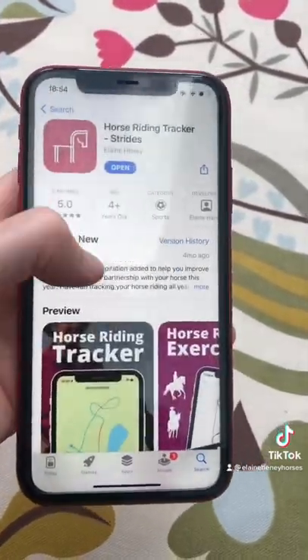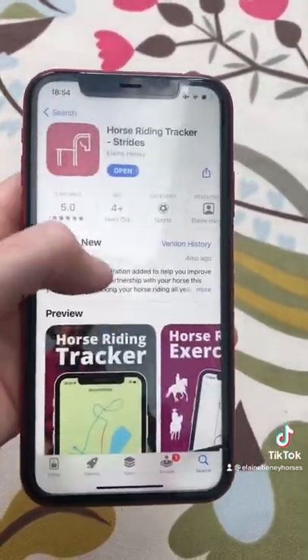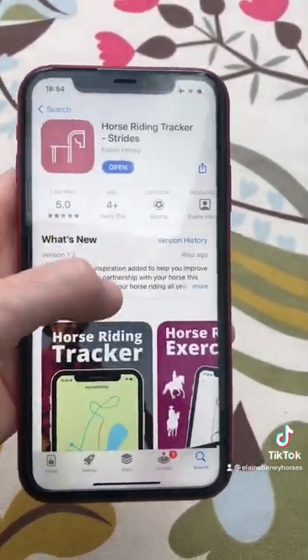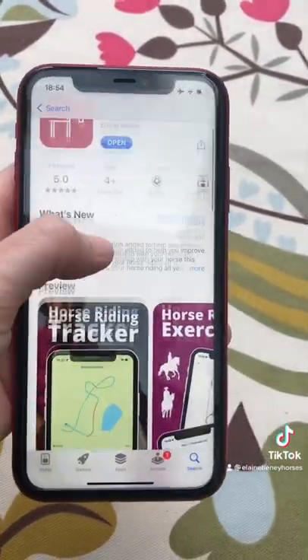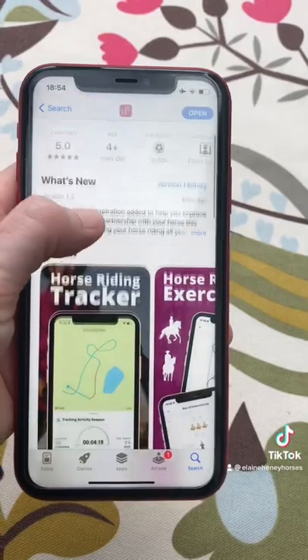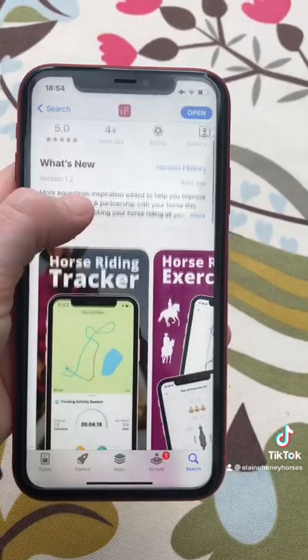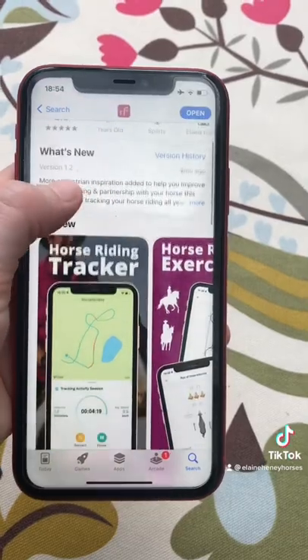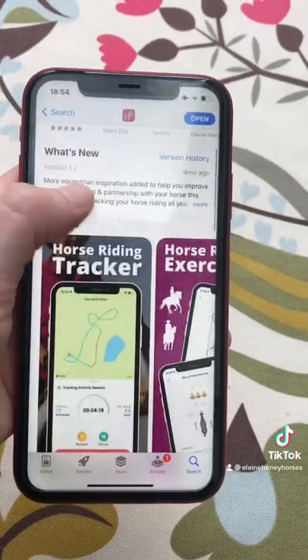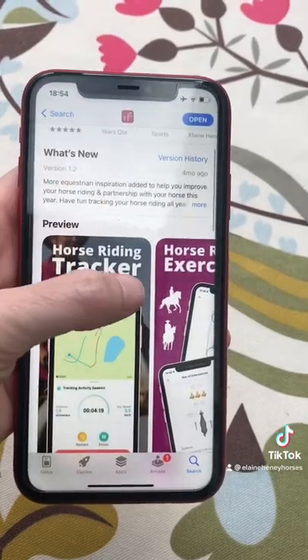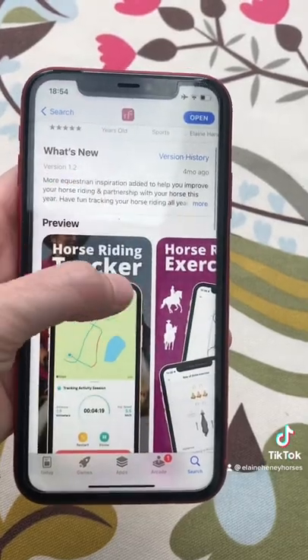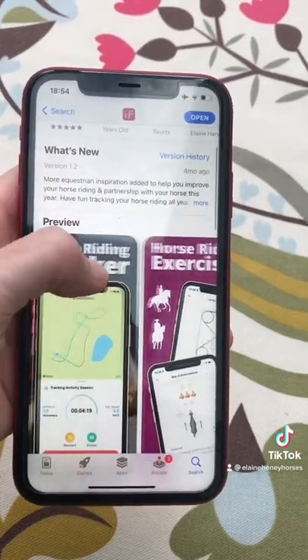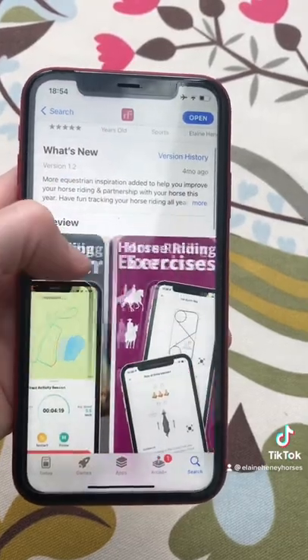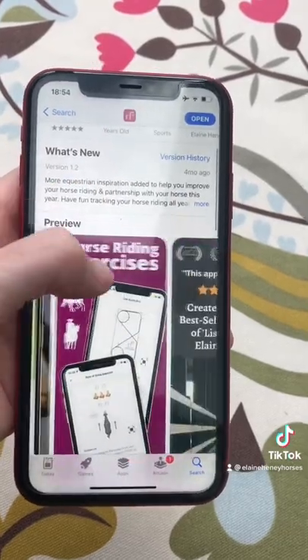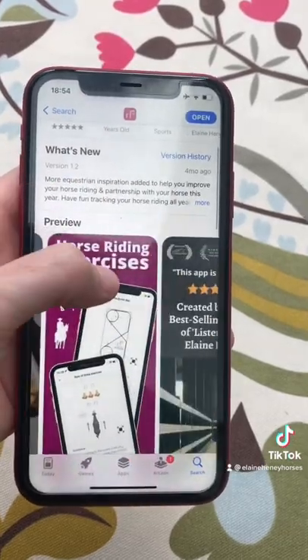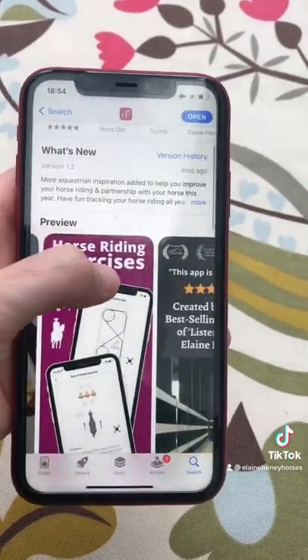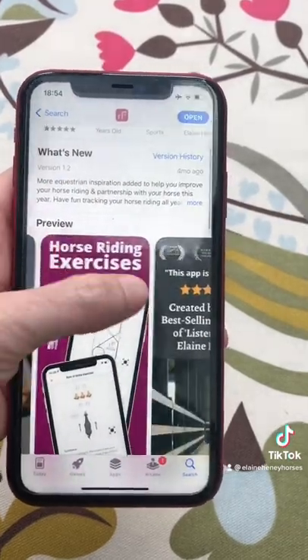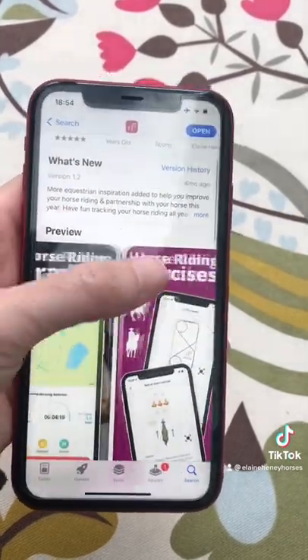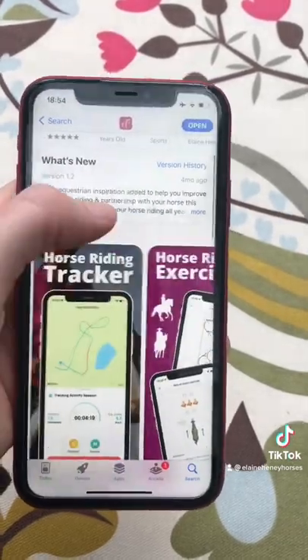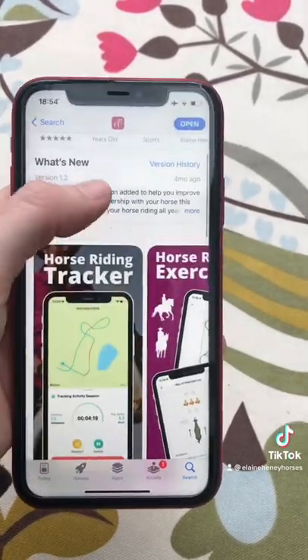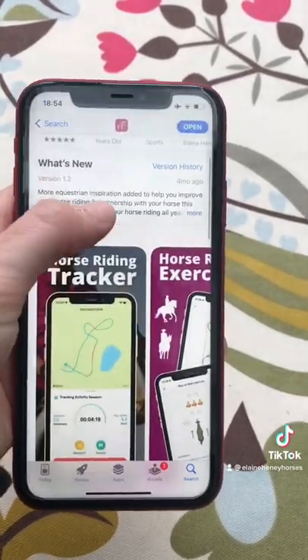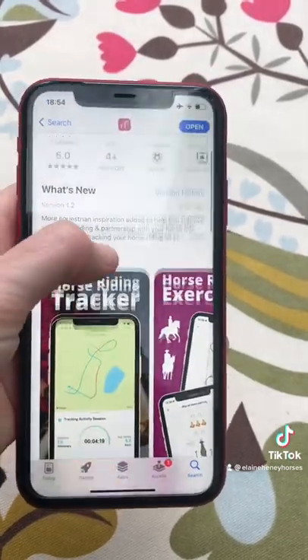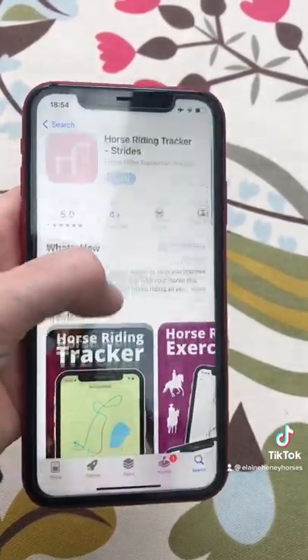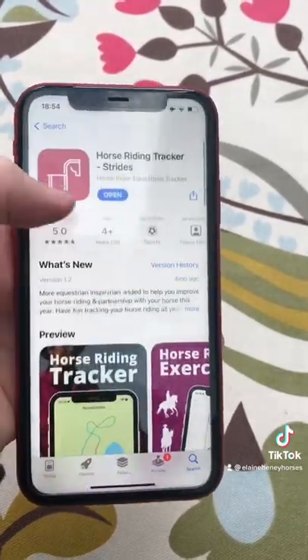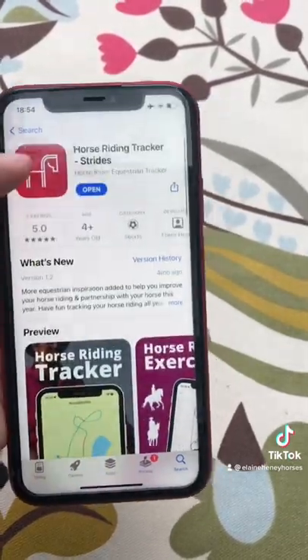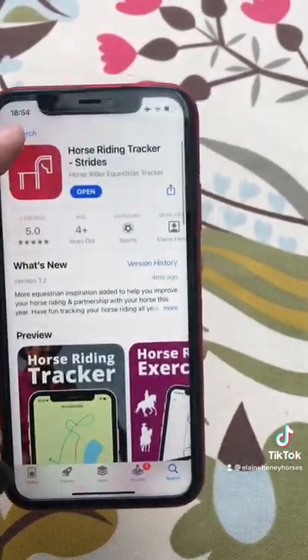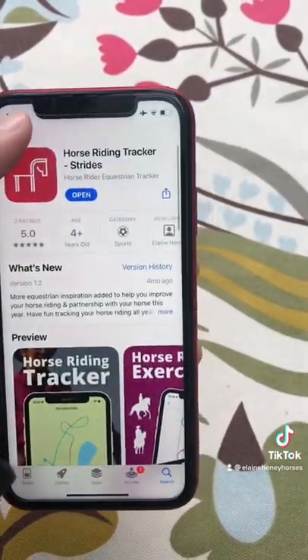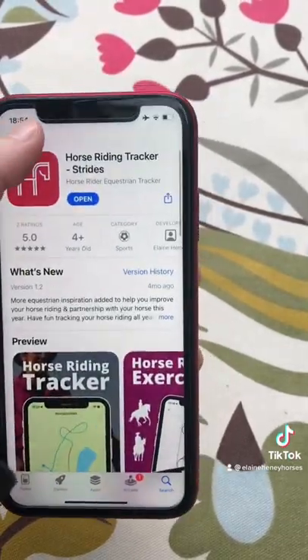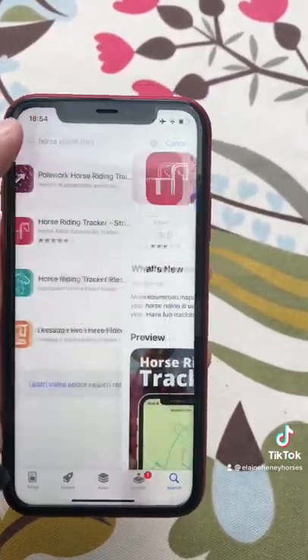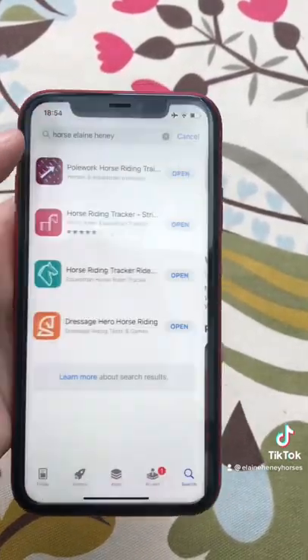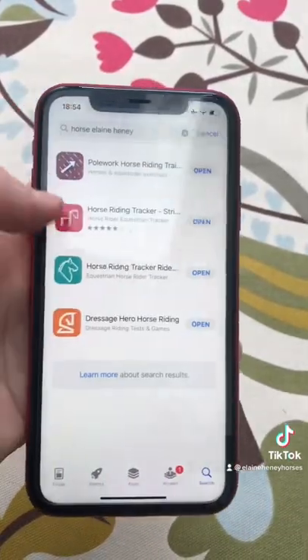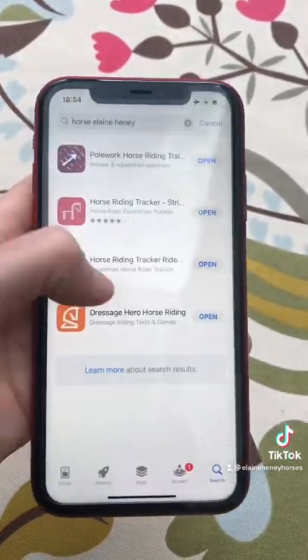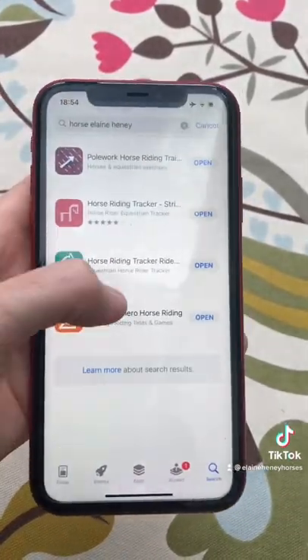We have the Horse Riding Tracker, the Strides Horse Riding Tracker. It's got GPS, maps, great for trail riding.